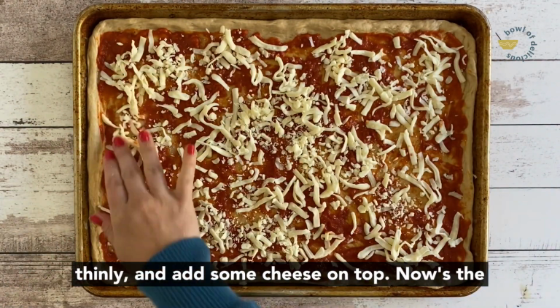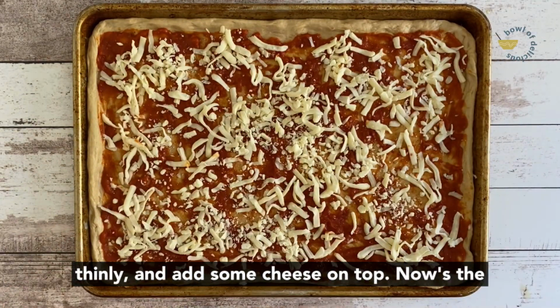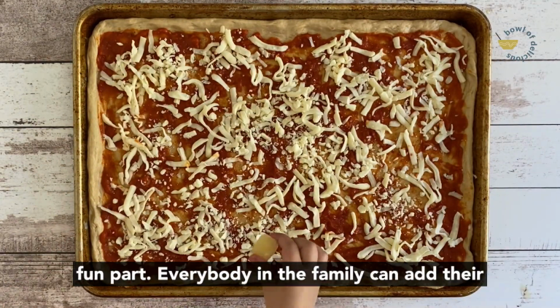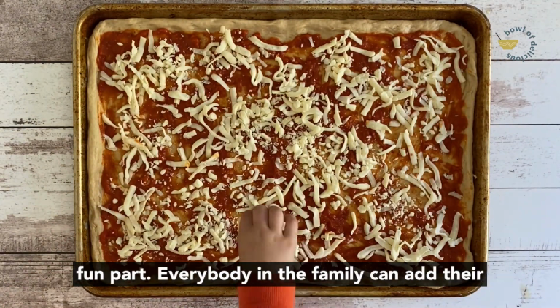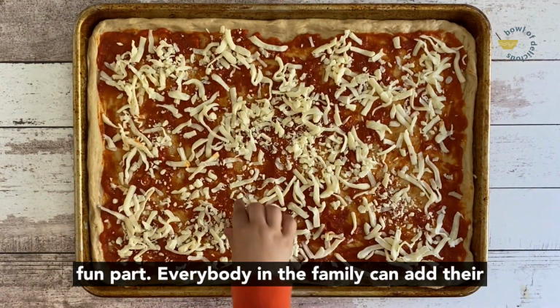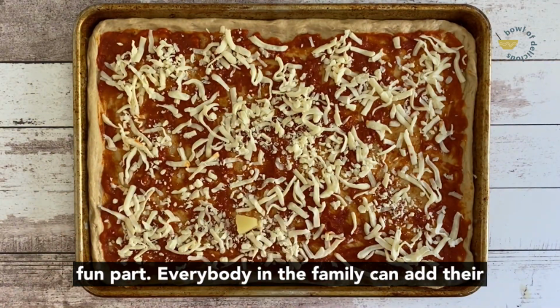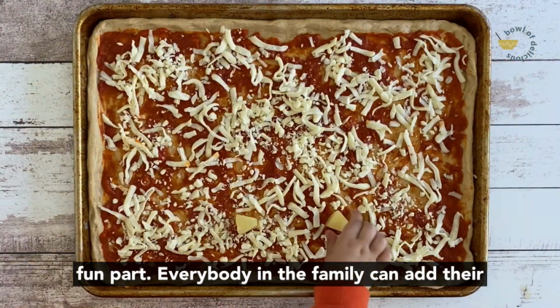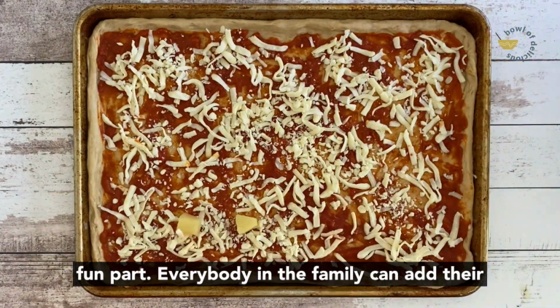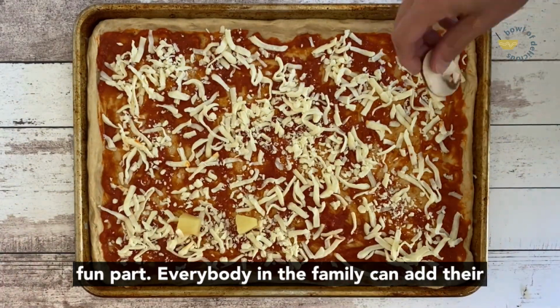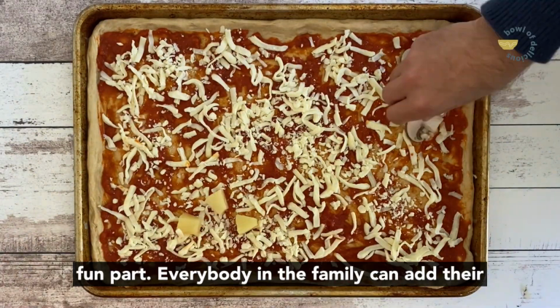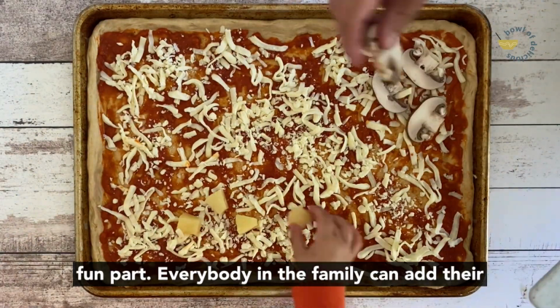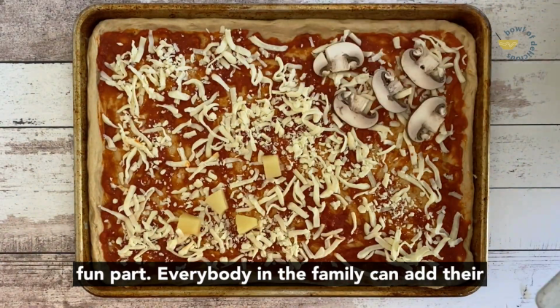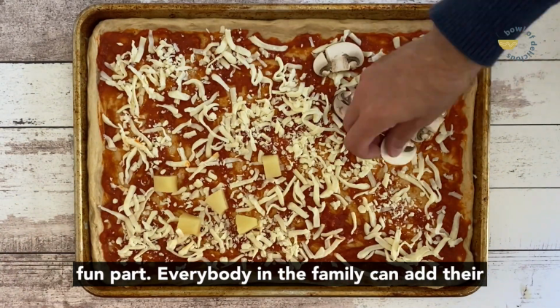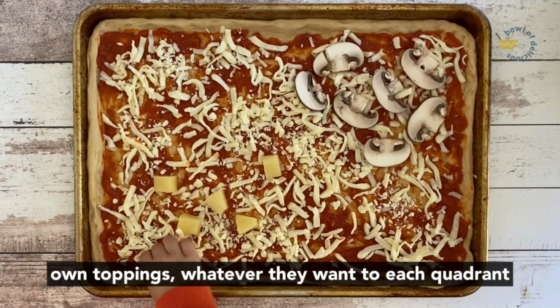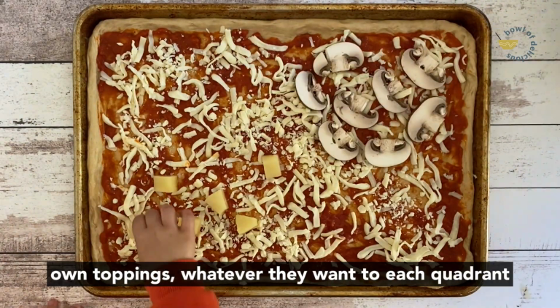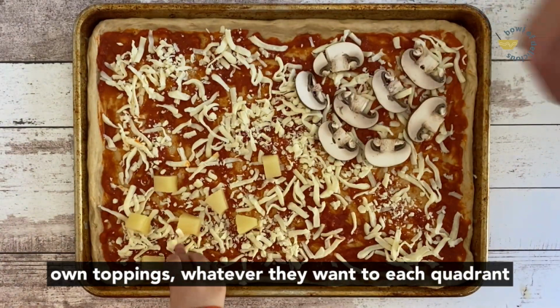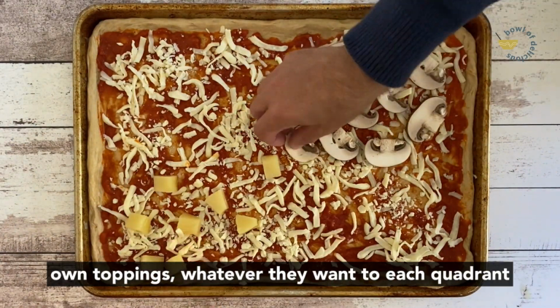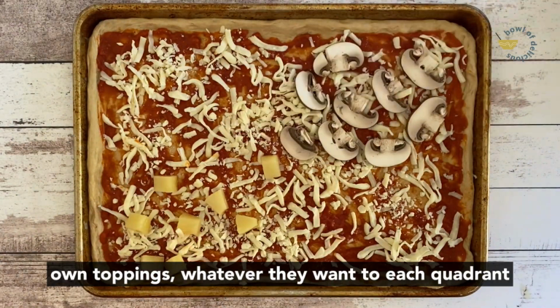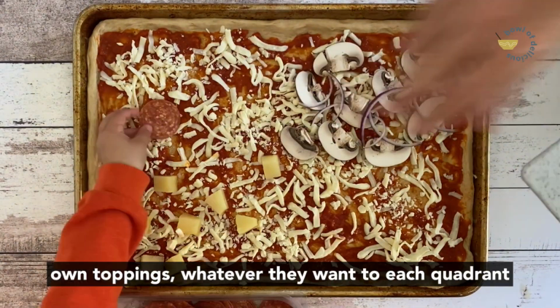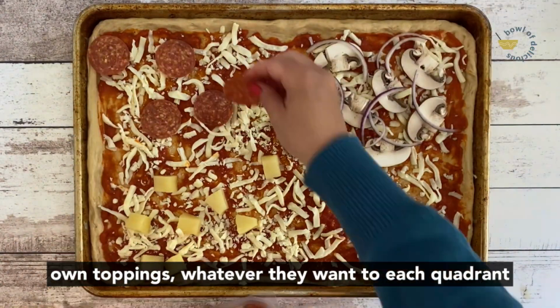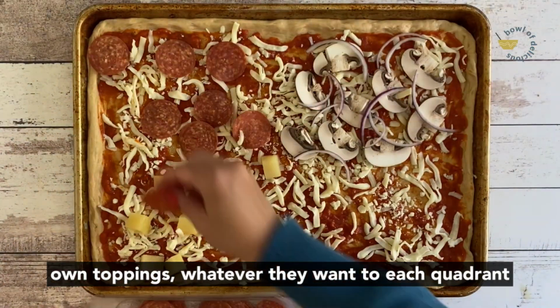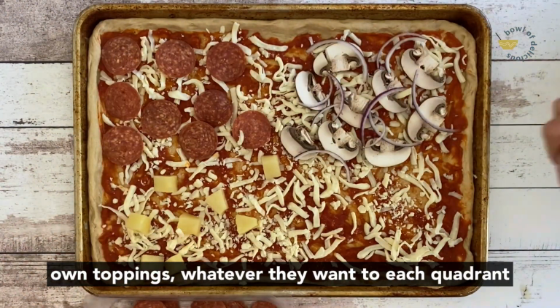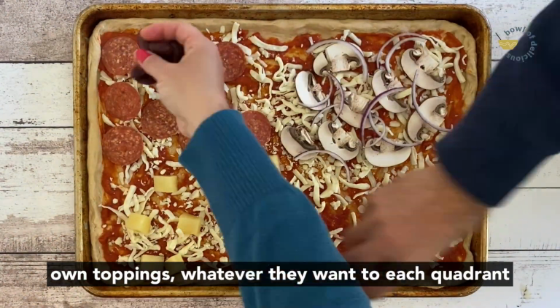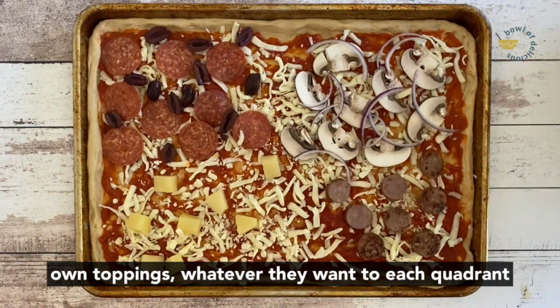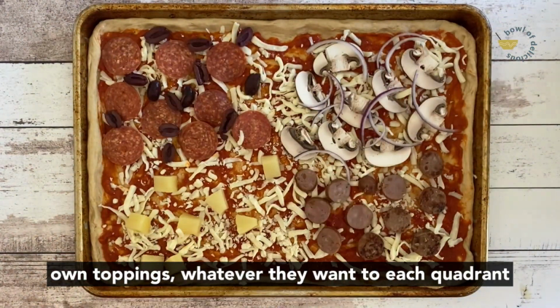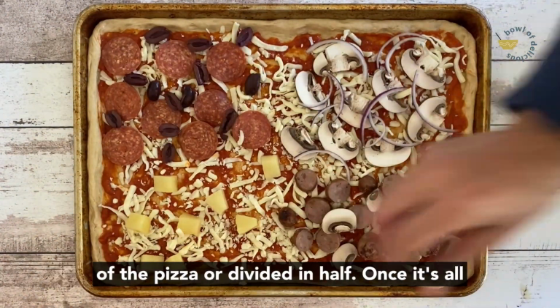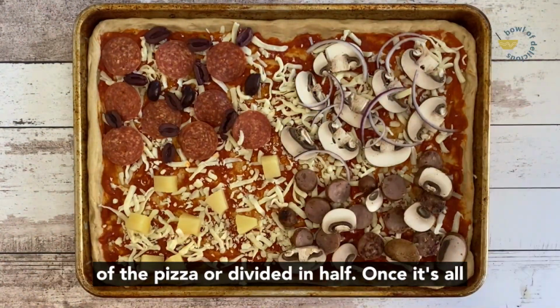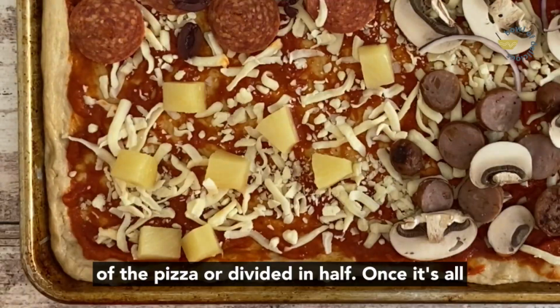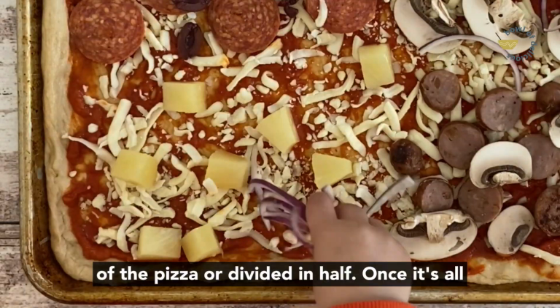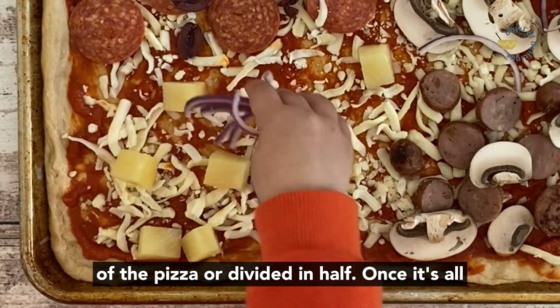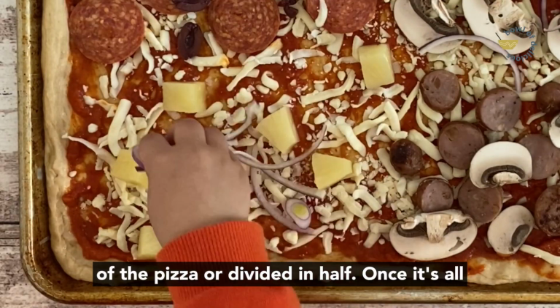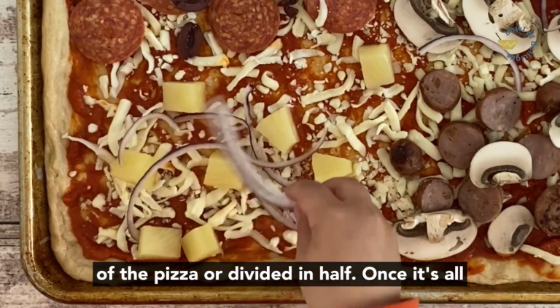Now's the fun part. Everybody in the family can add their own toppings, whatever they want, to each quadrant of the pizza or divide it in half.